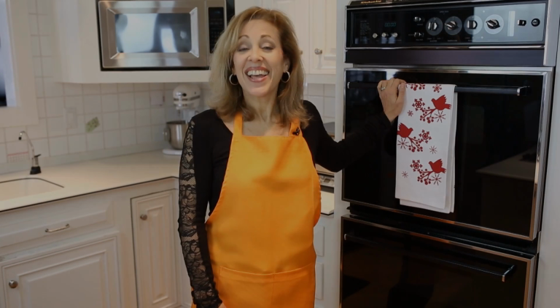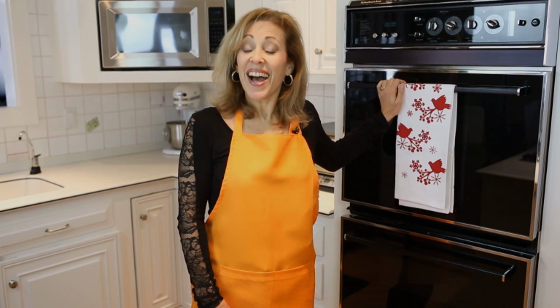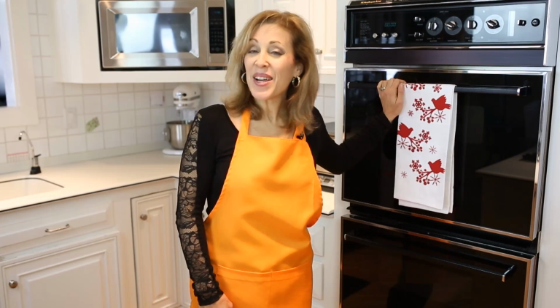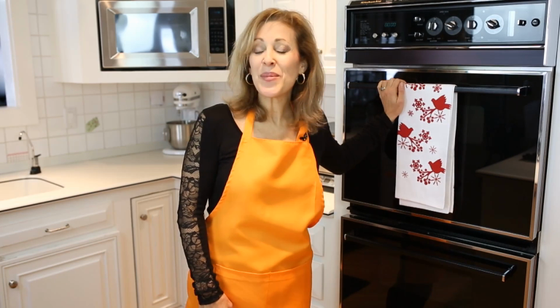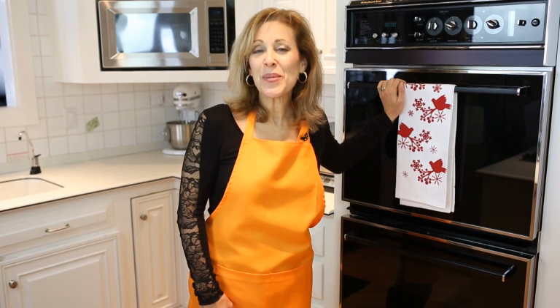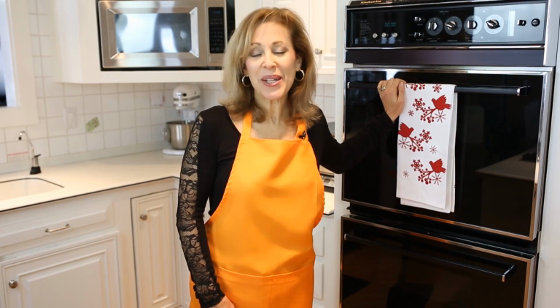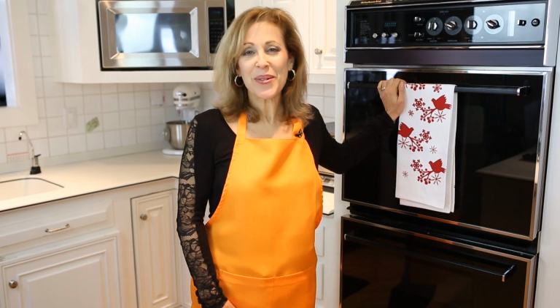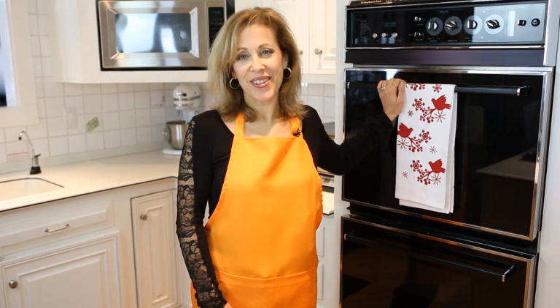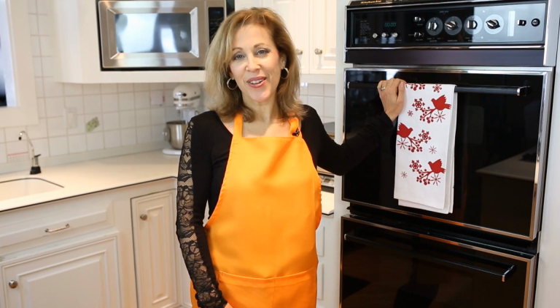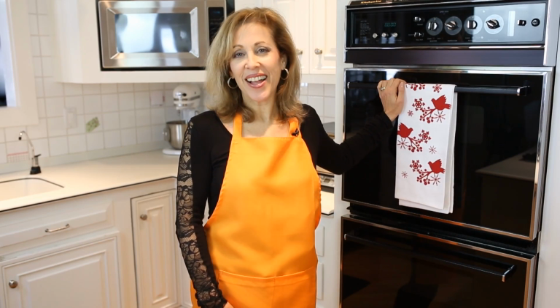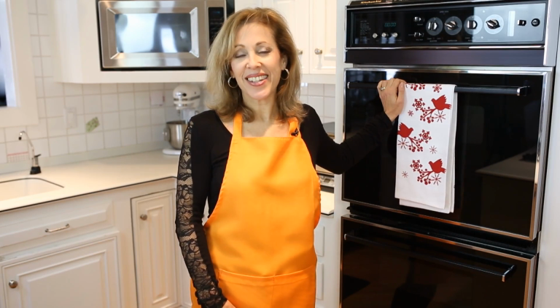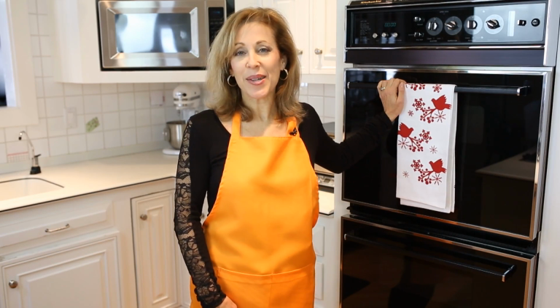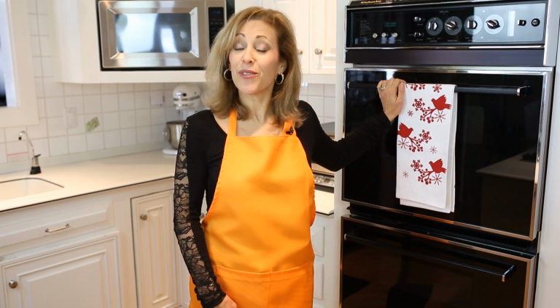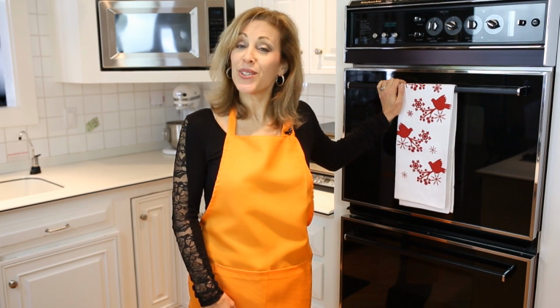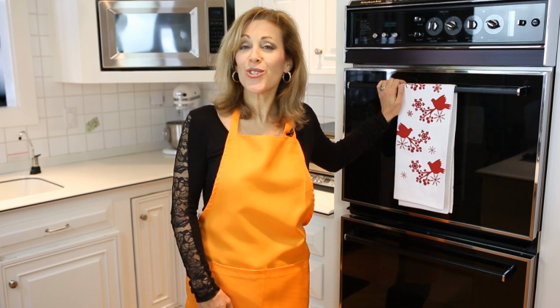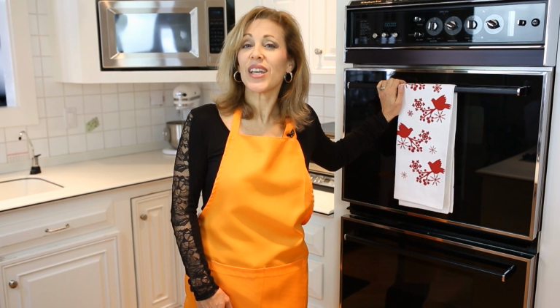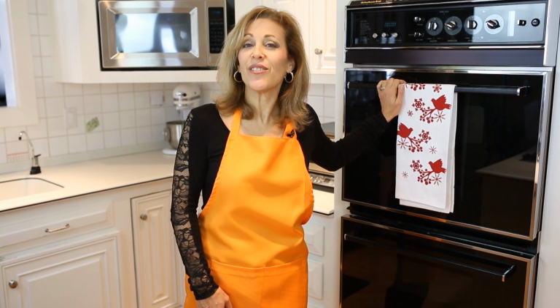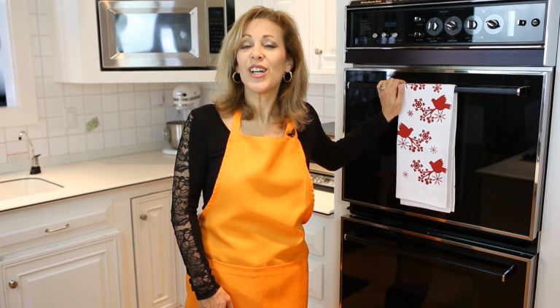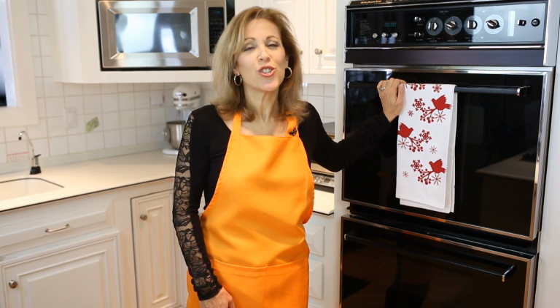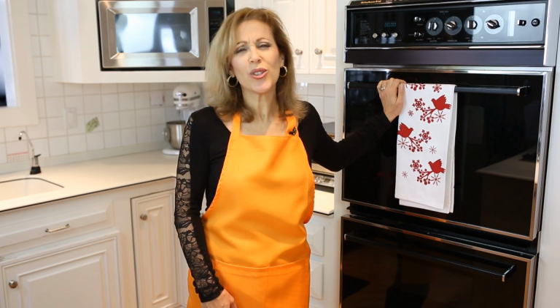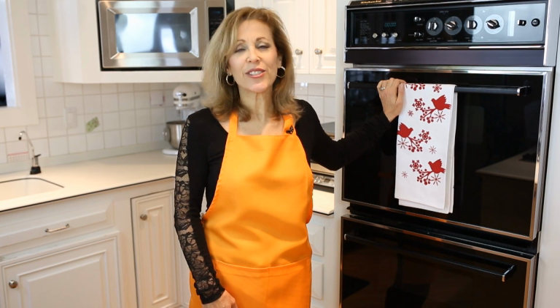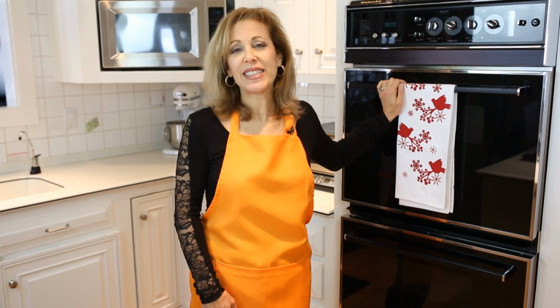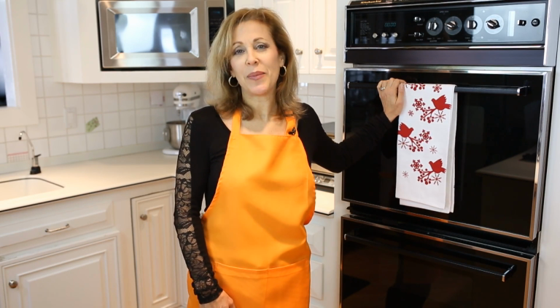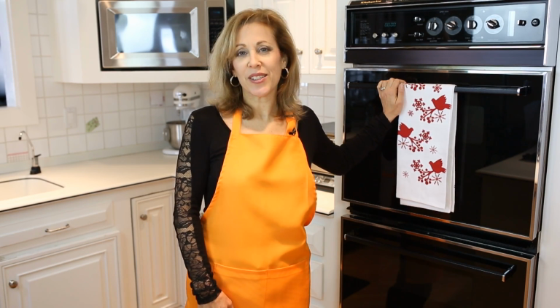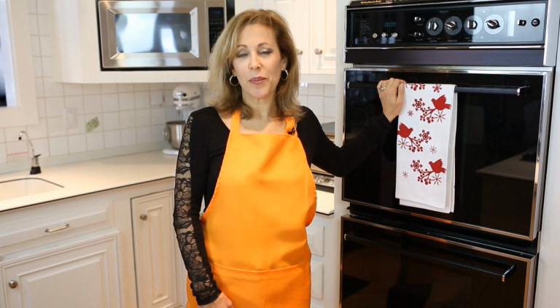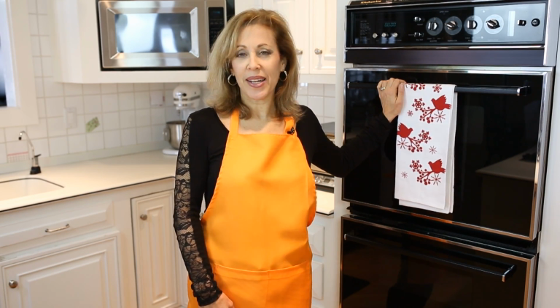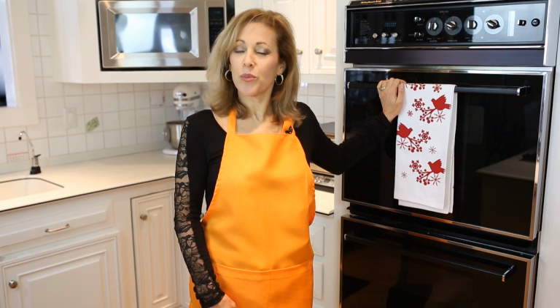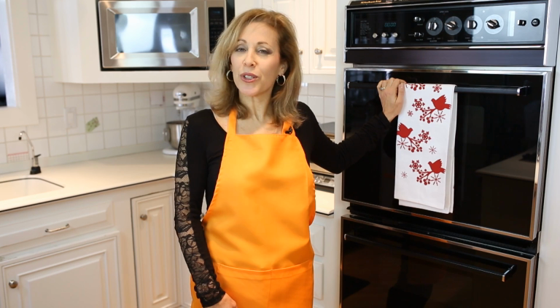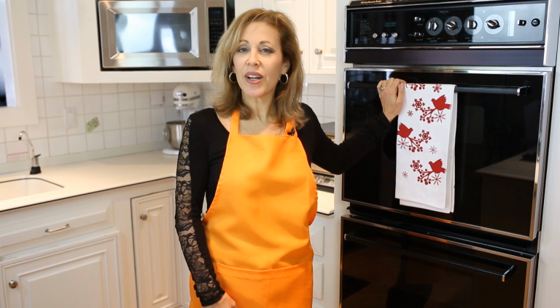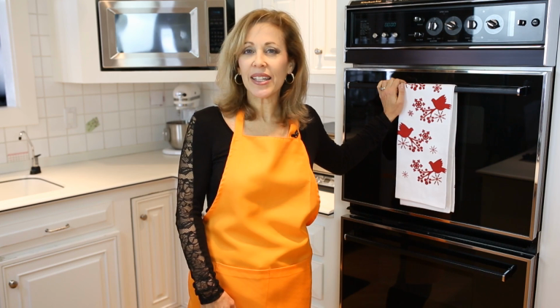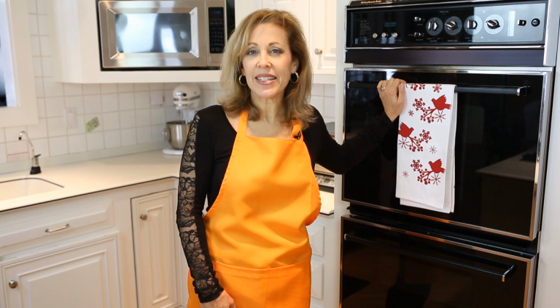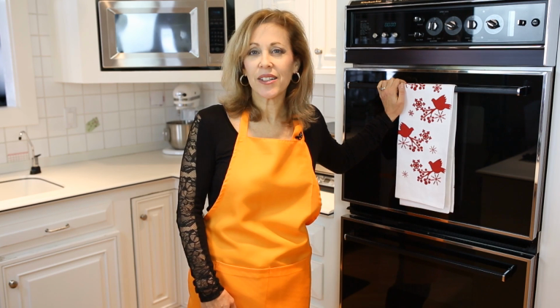Hi, I'm Barbara here with another holiday tip from Sit Yourself. Don't let greasy baked-on pans spoil your holiday dinner.